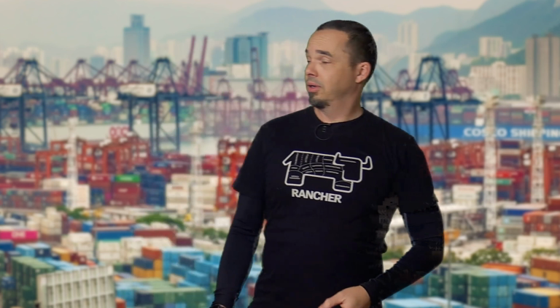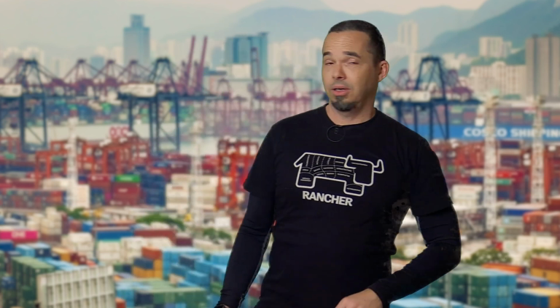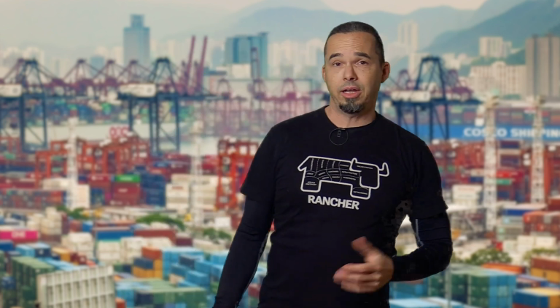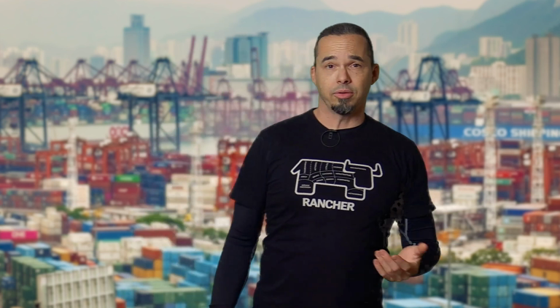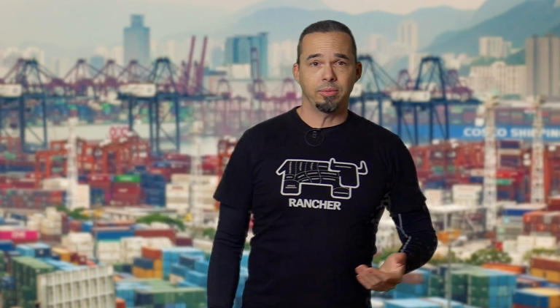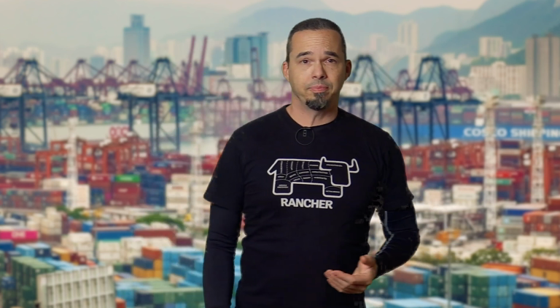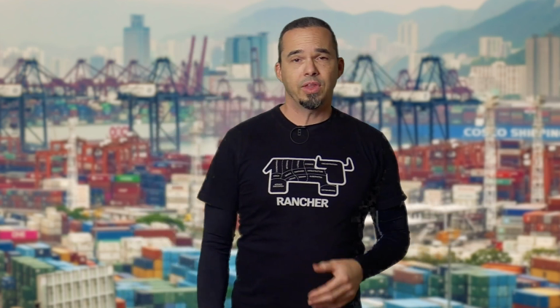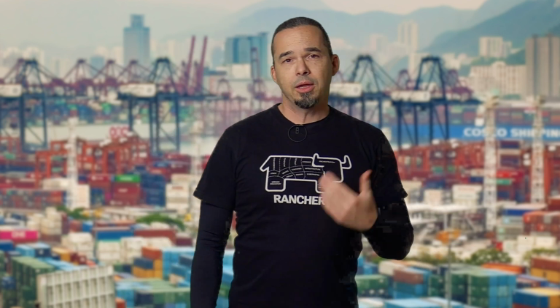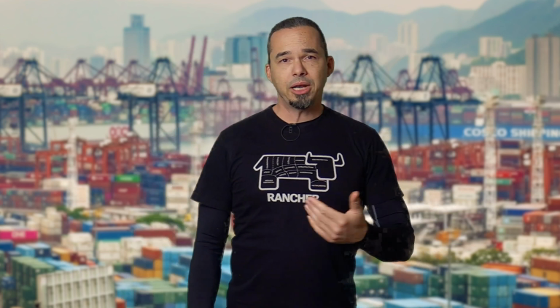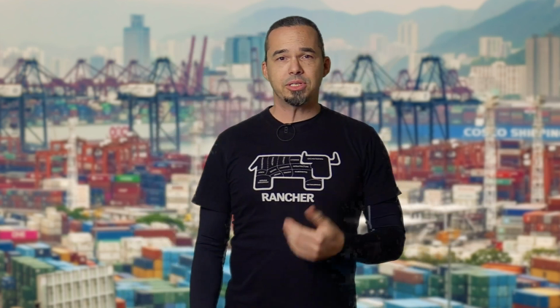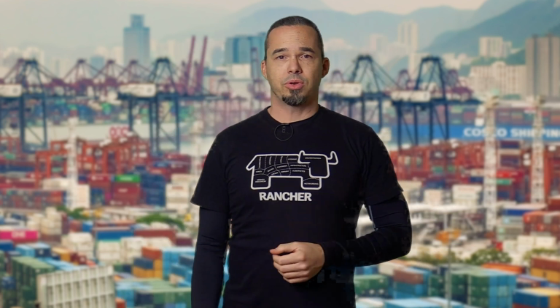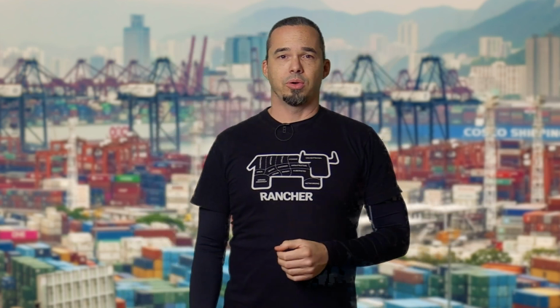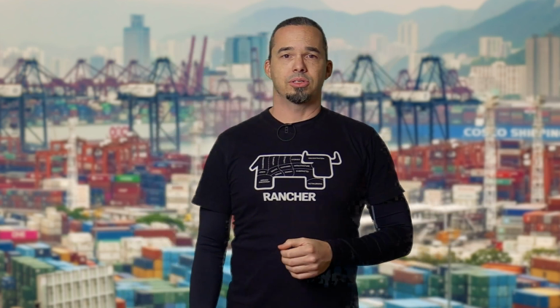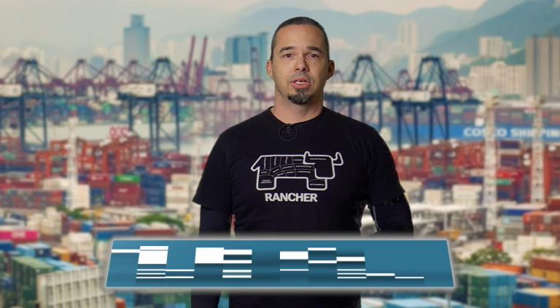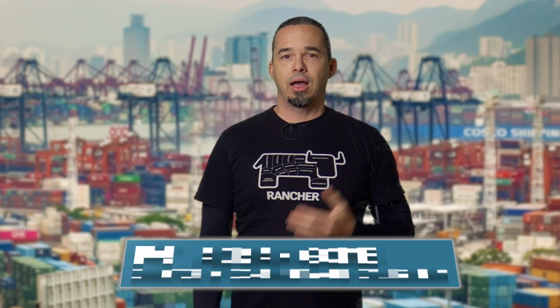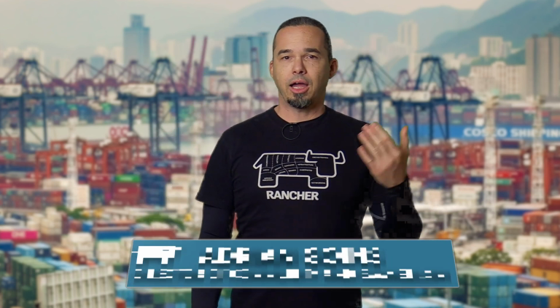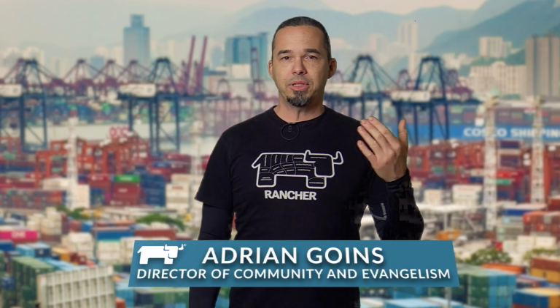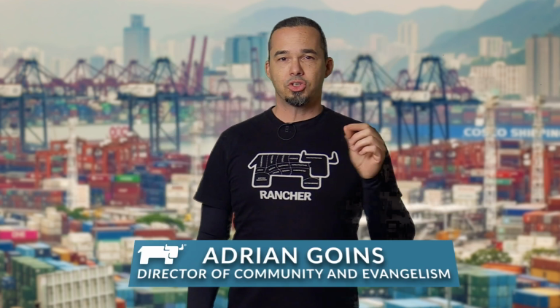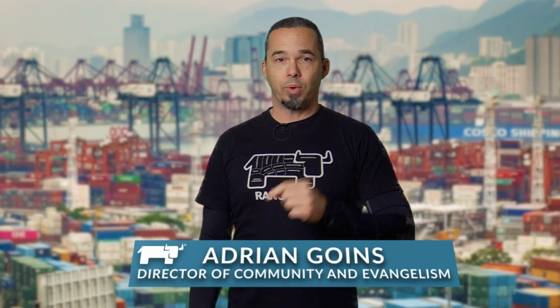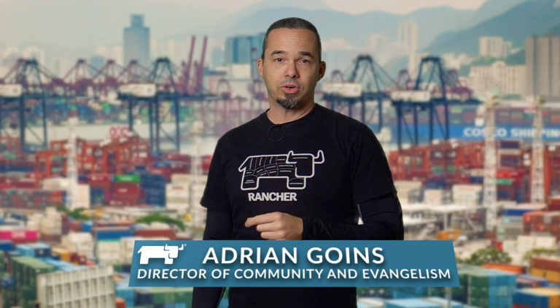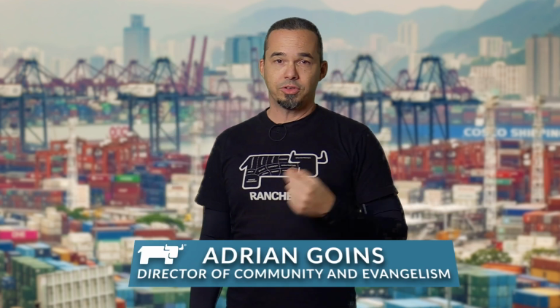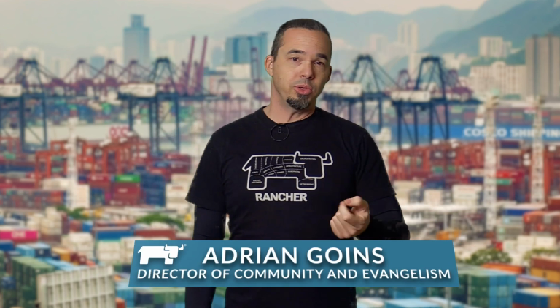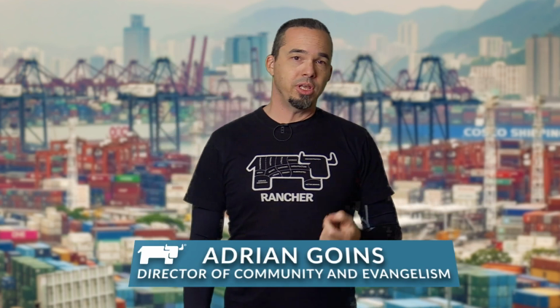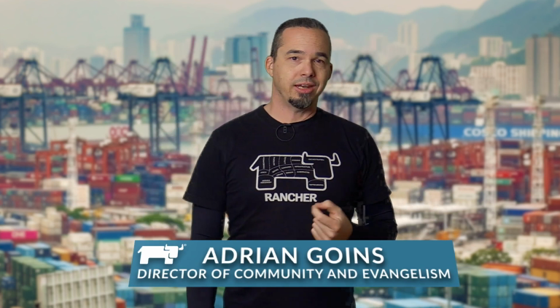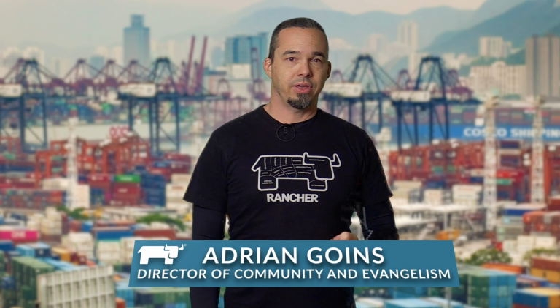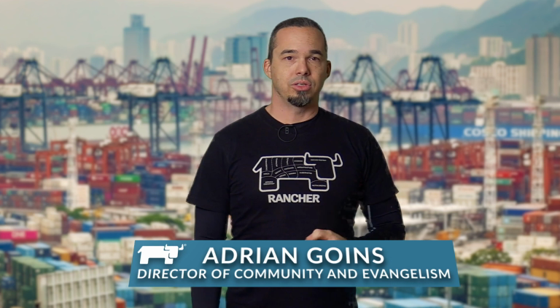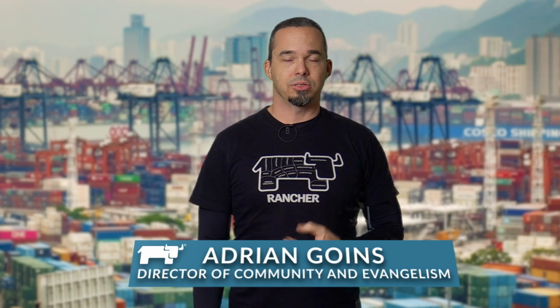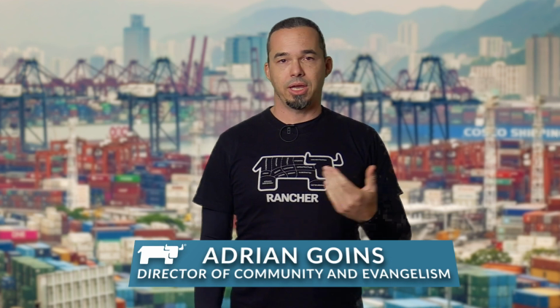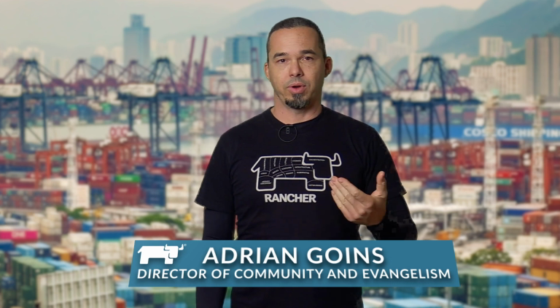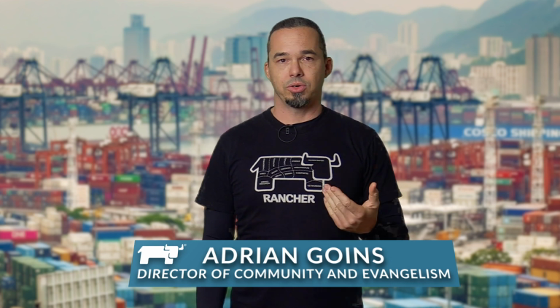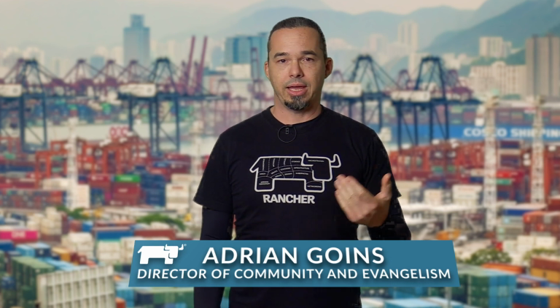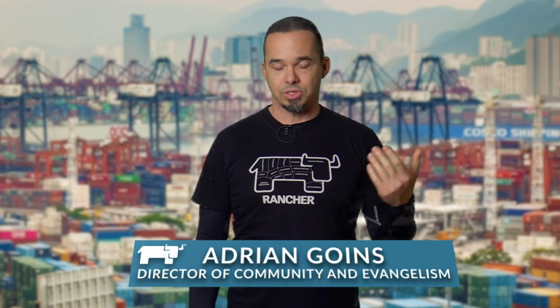Hi everyone, my name is Adrian Goins. I'm the Director of Community and Evangelism at Rancher Labs.